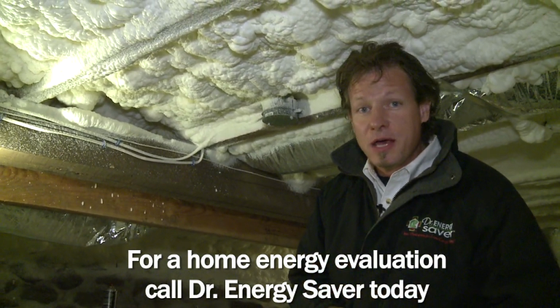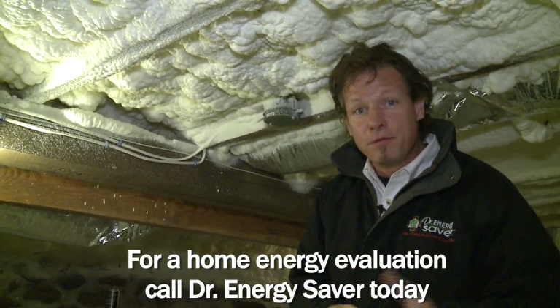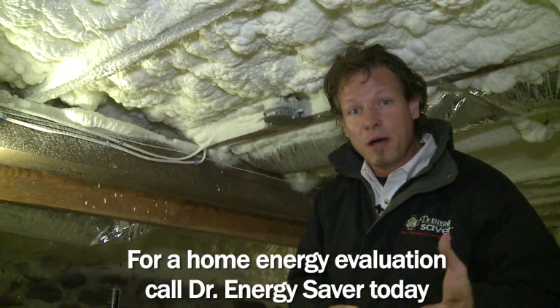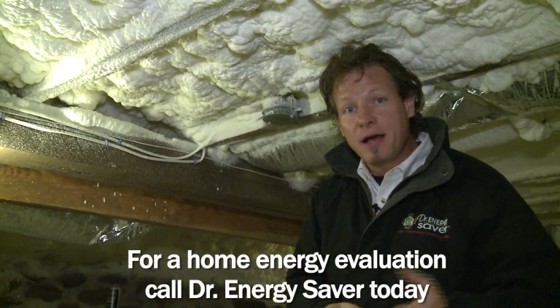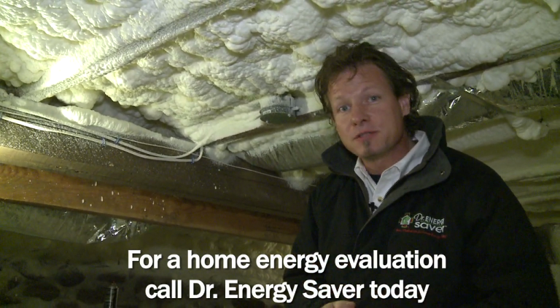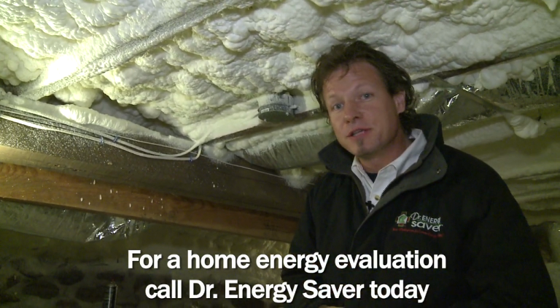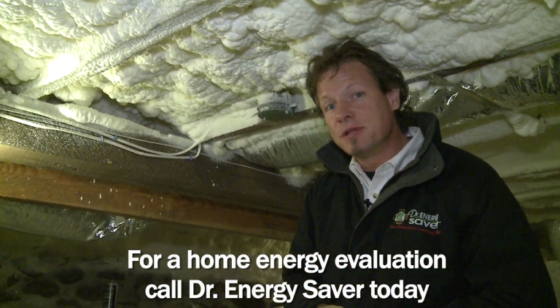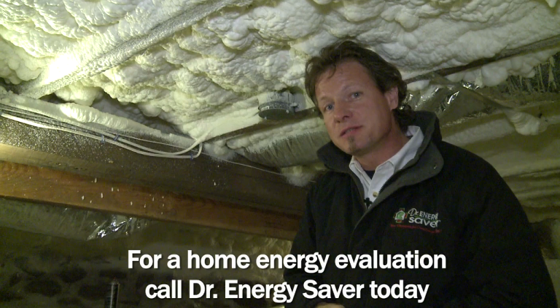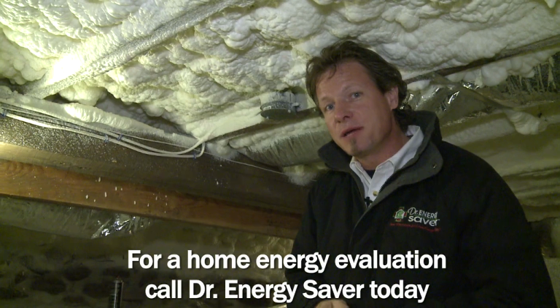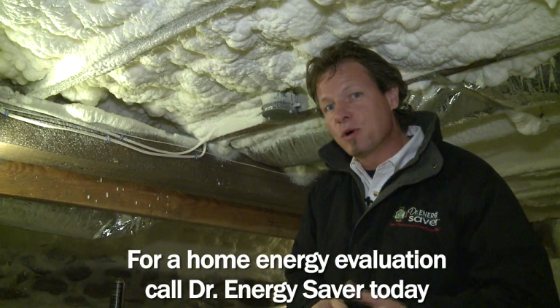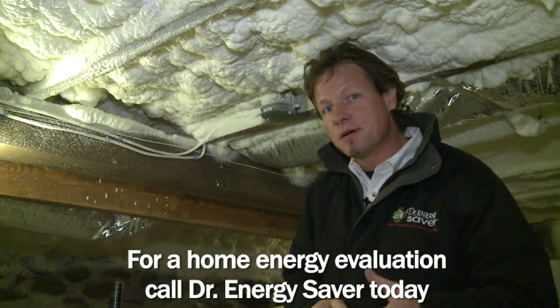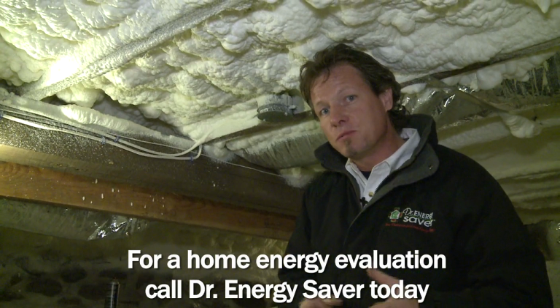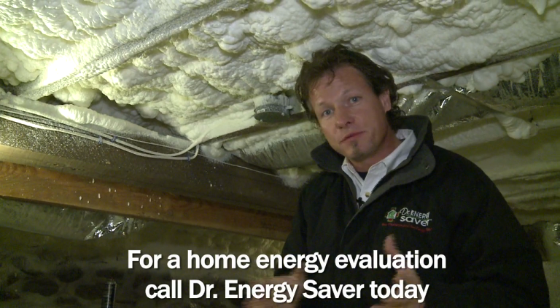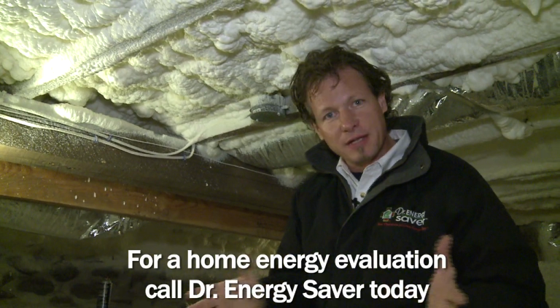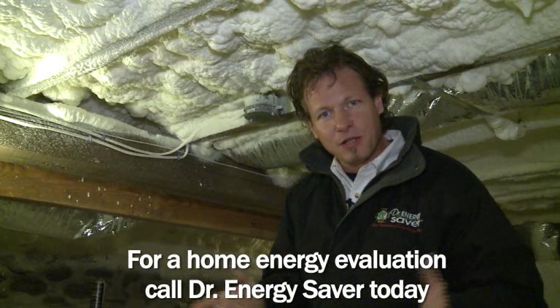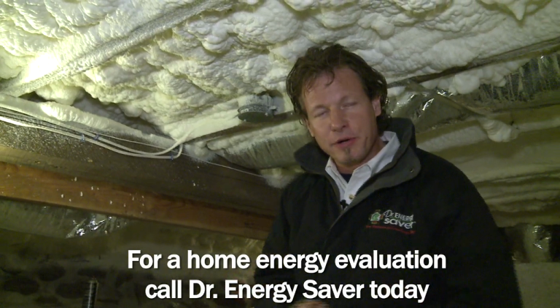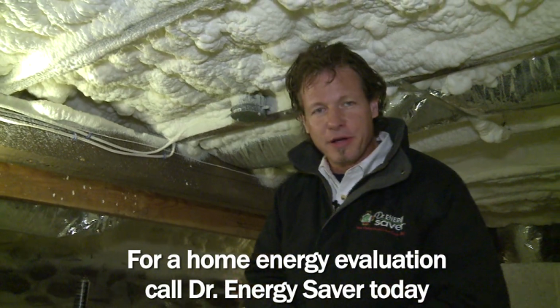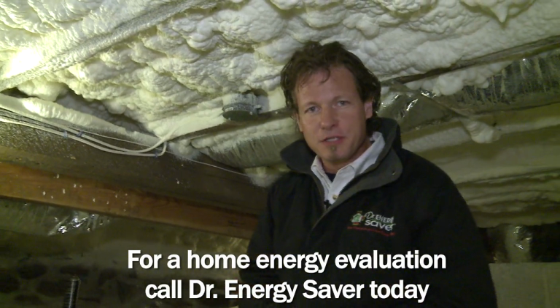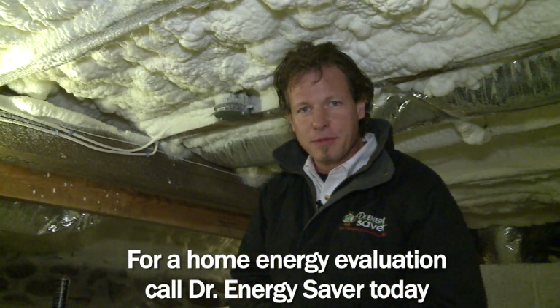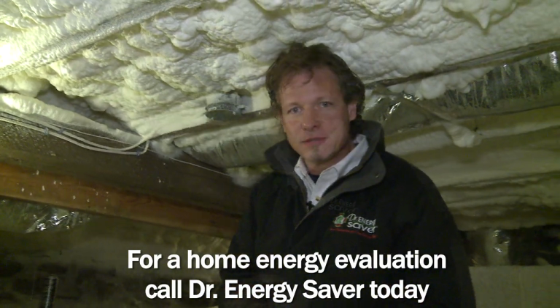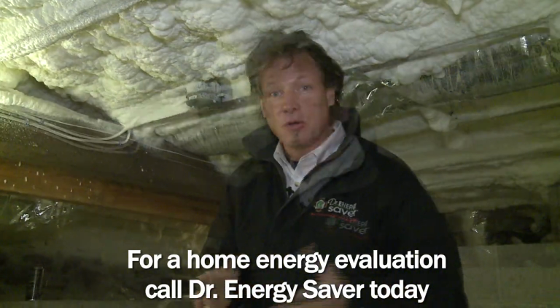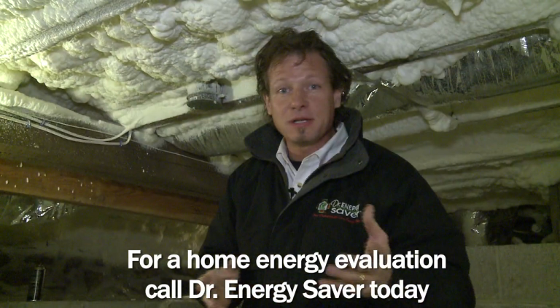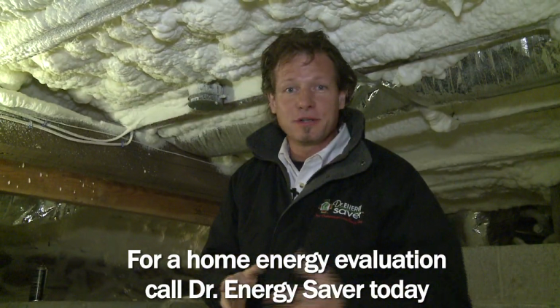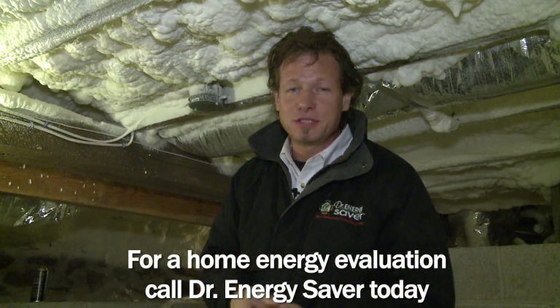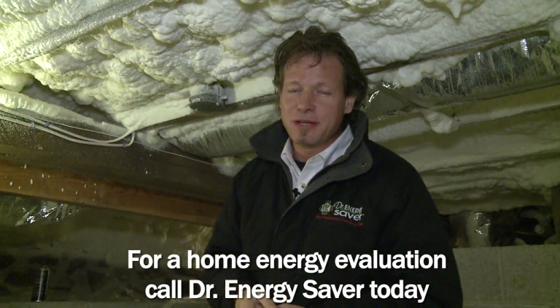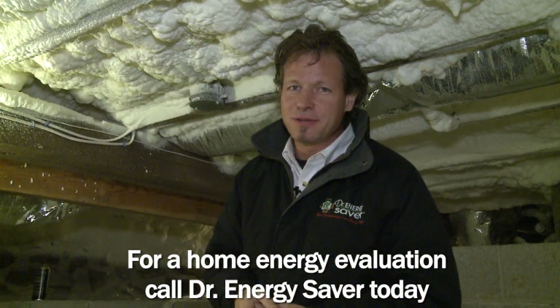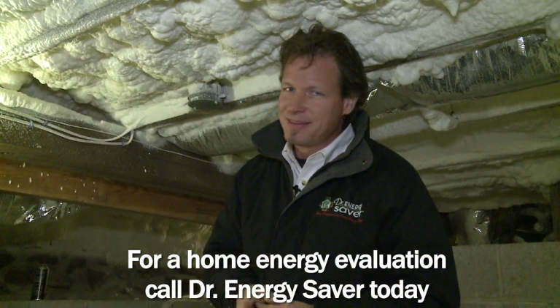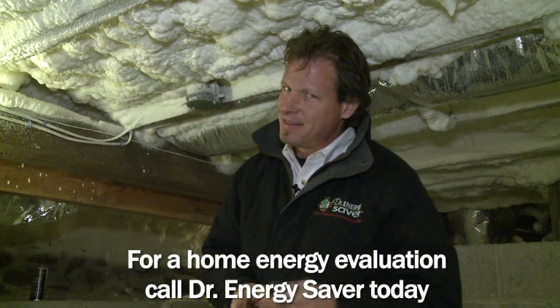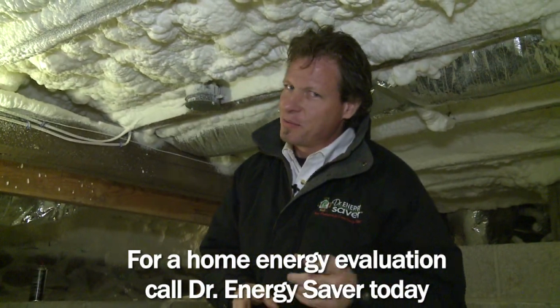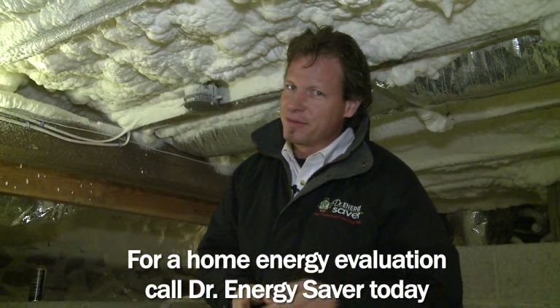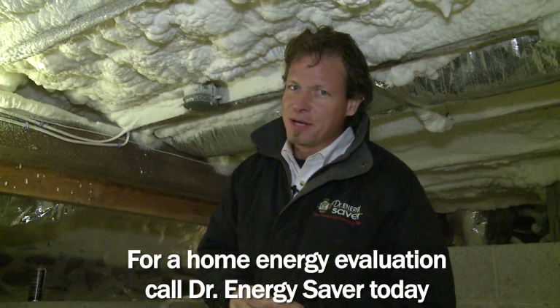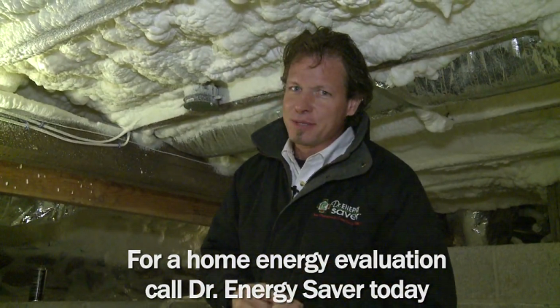If you have a house that you'd like to make more comfortable and lower your energy bills, call Dr. Energy Saver. We'd love to help you.